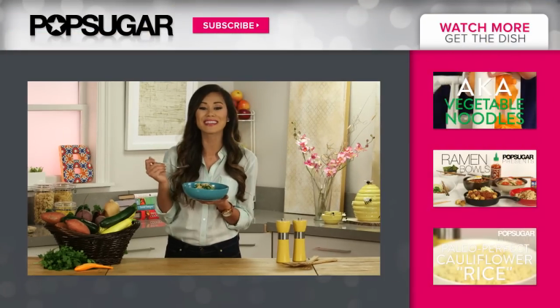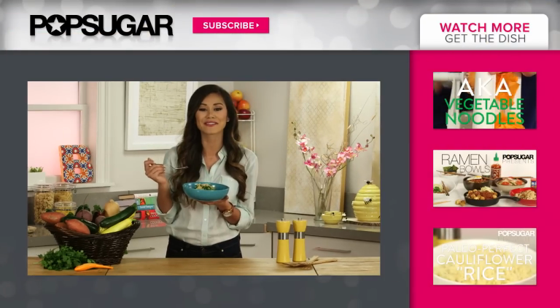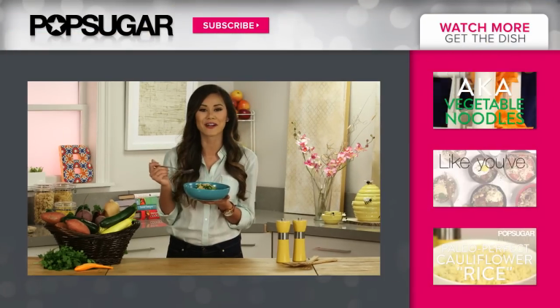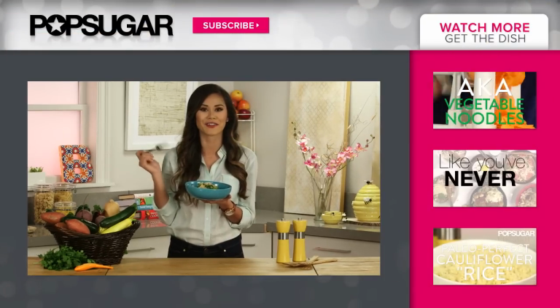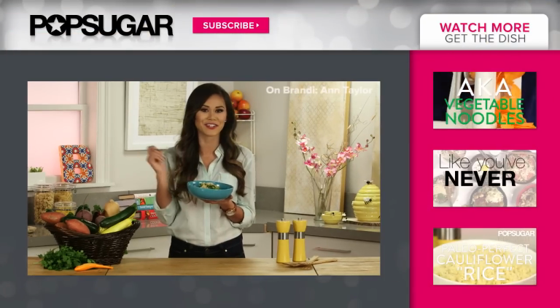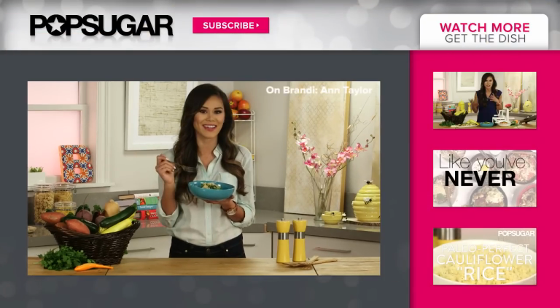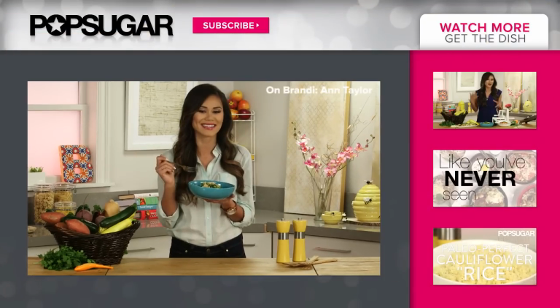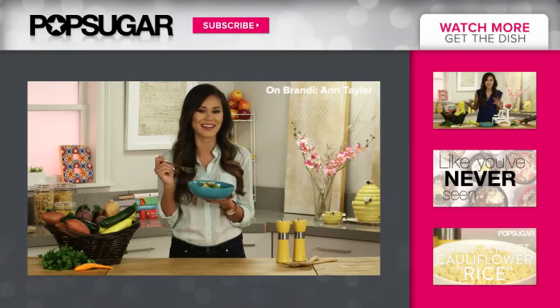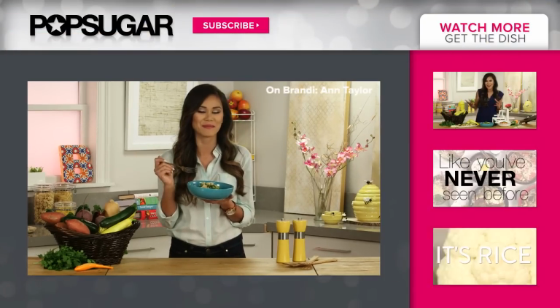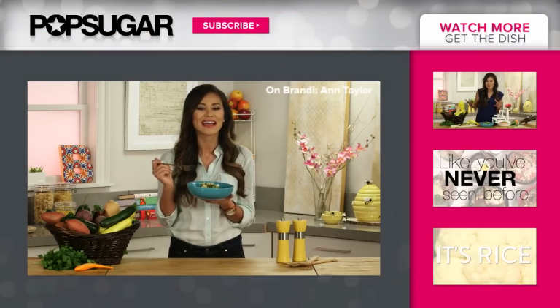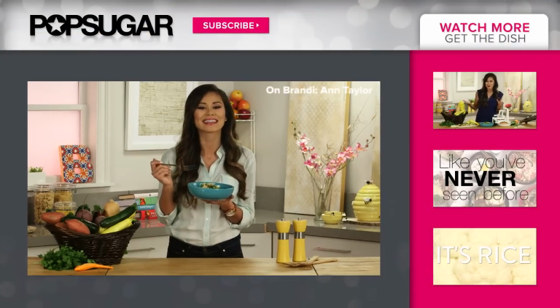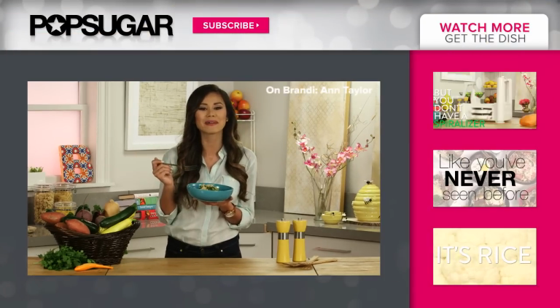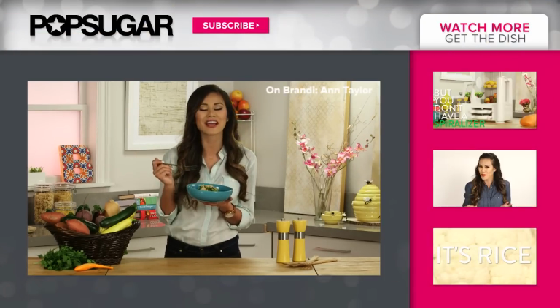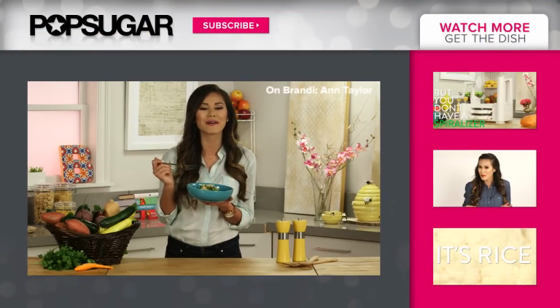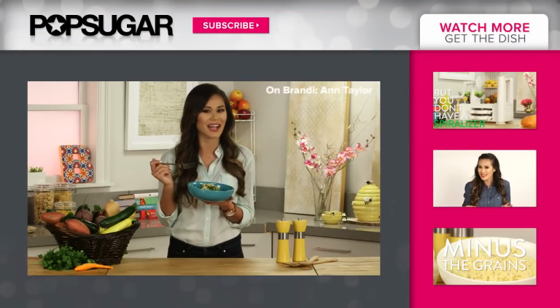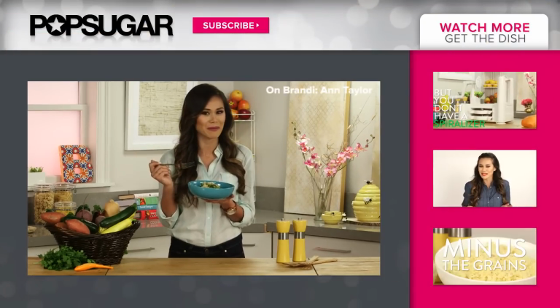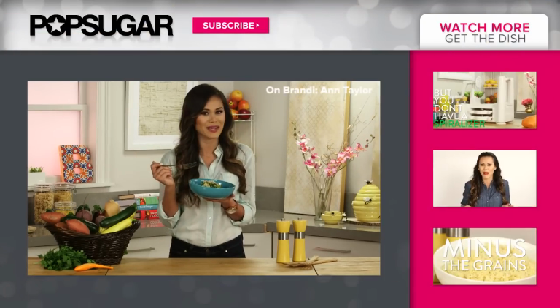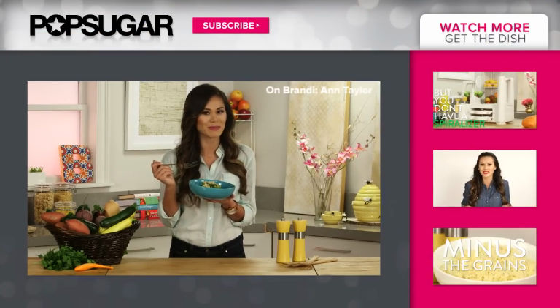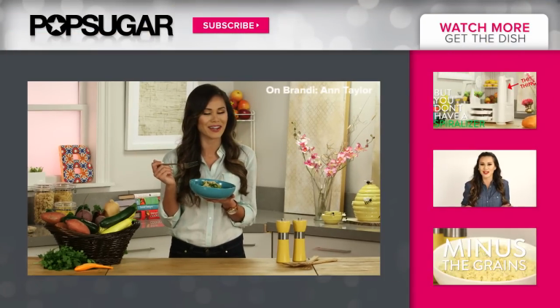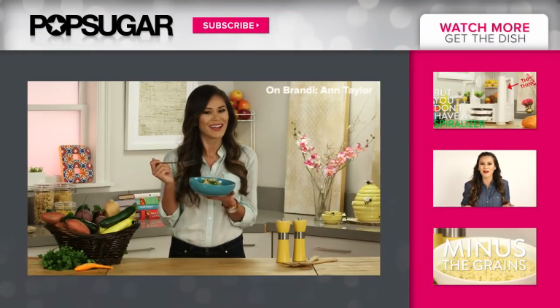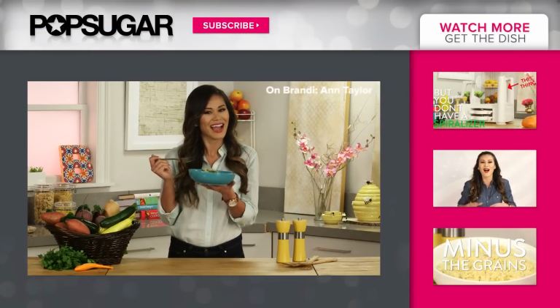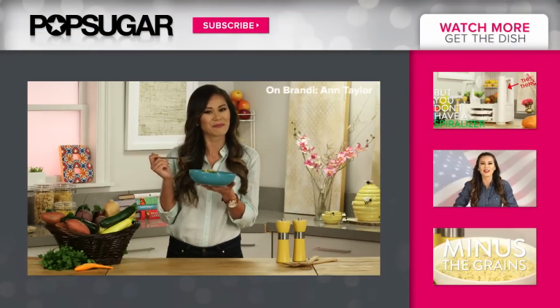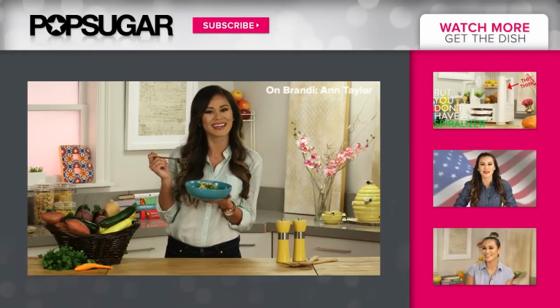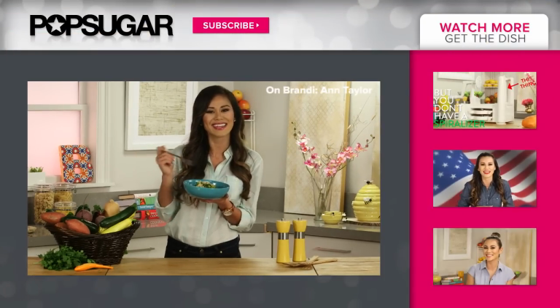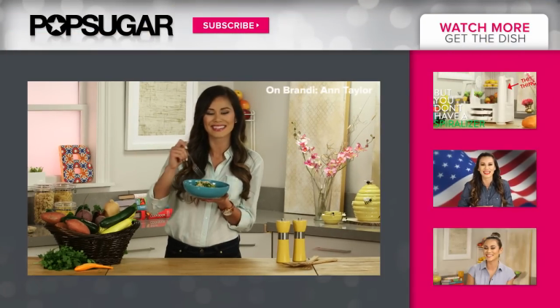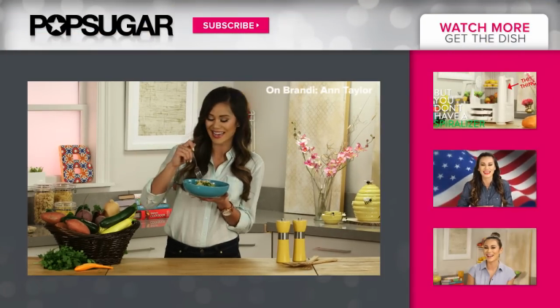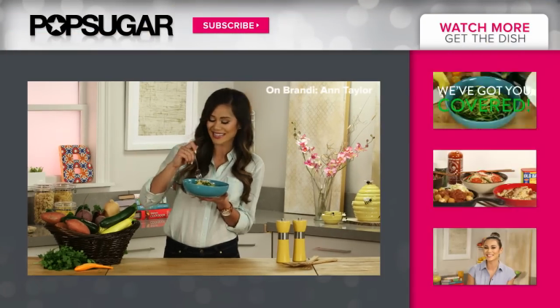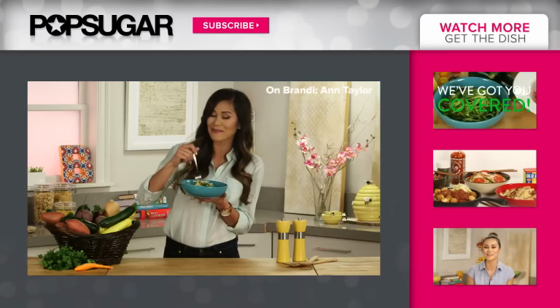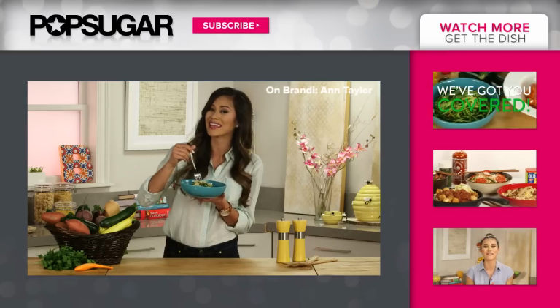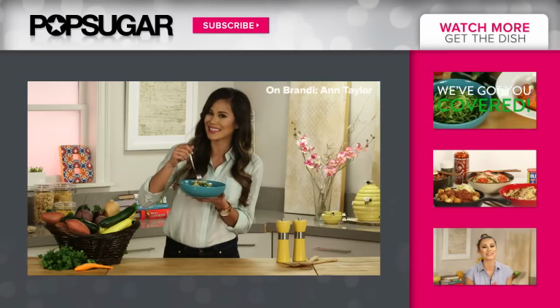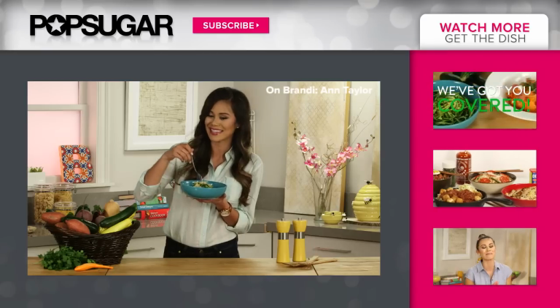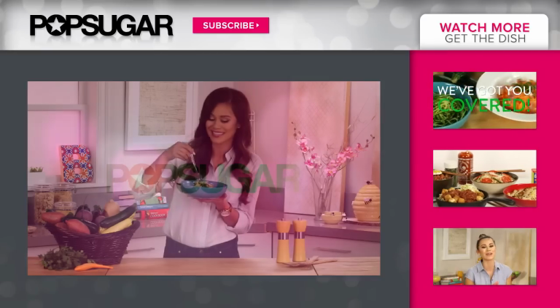I would love to know if you're going to try this at home — let me know in the comment box below. I'm Brandi, and I'll see you next time we get the dish.